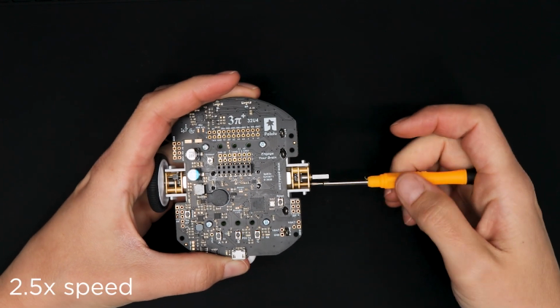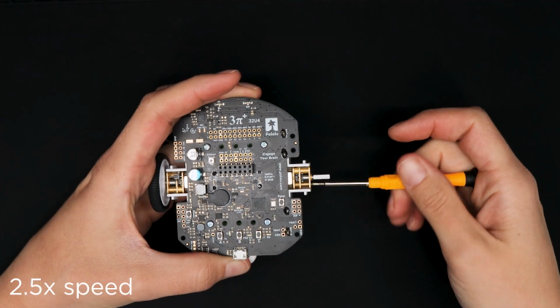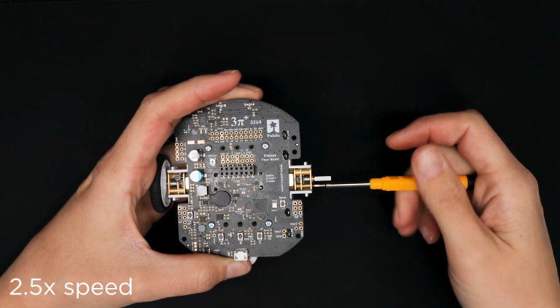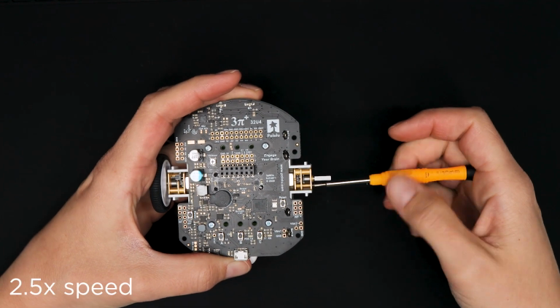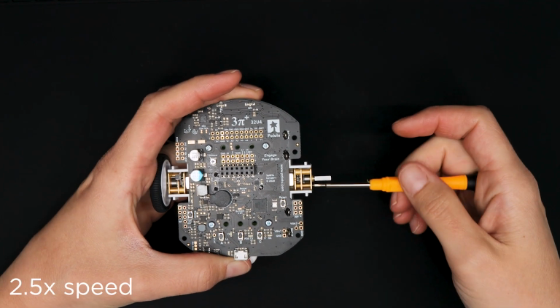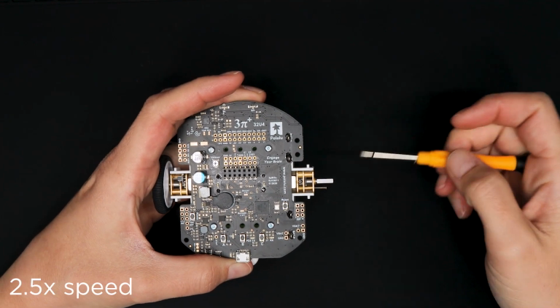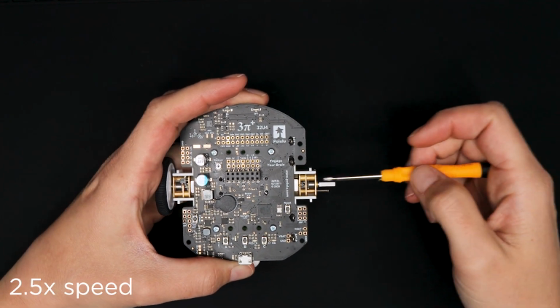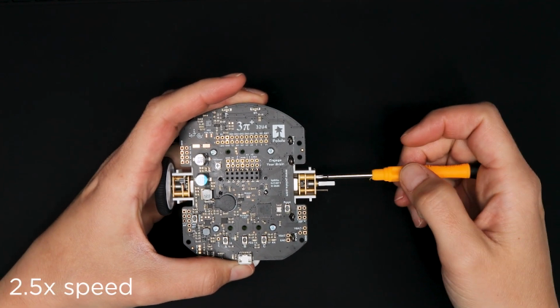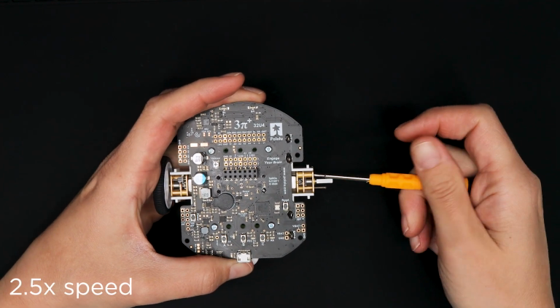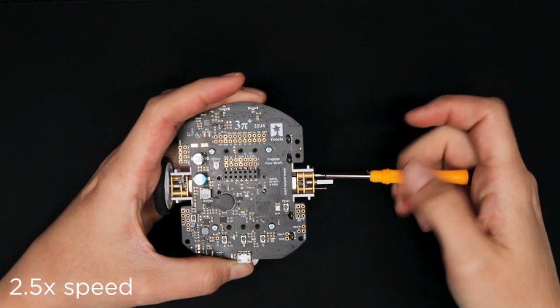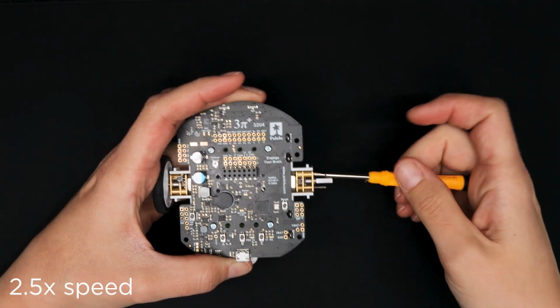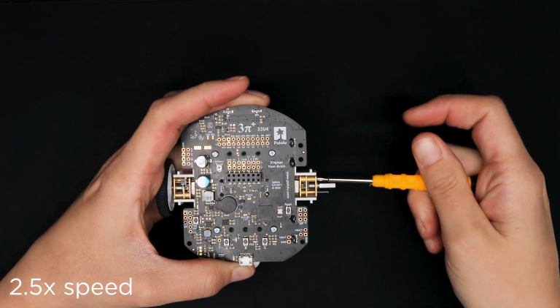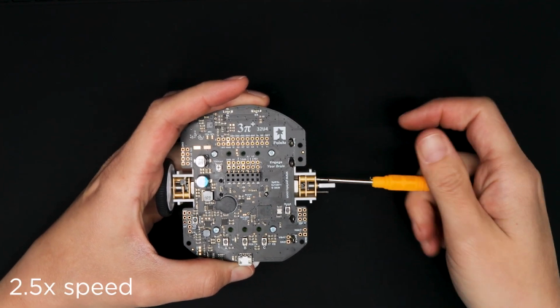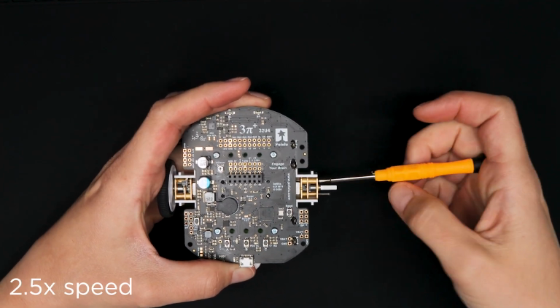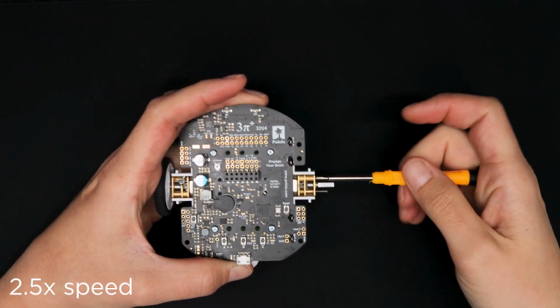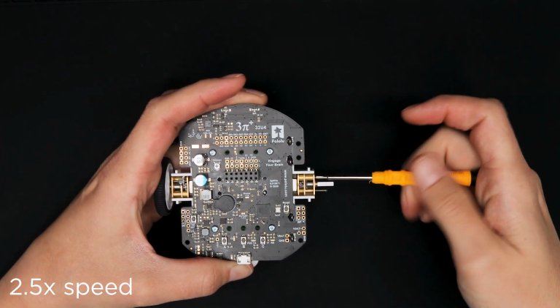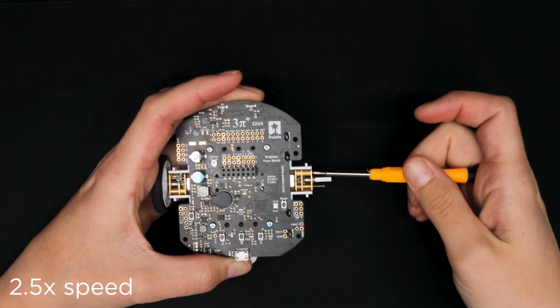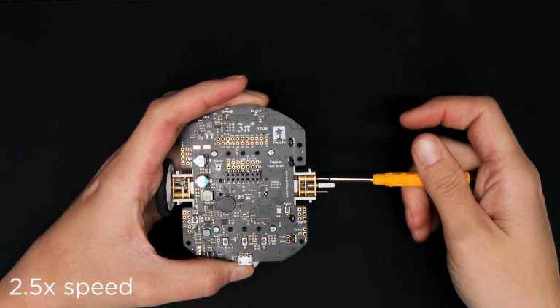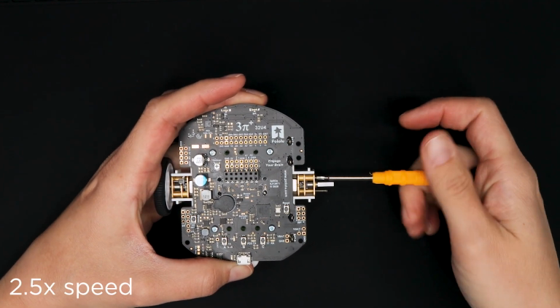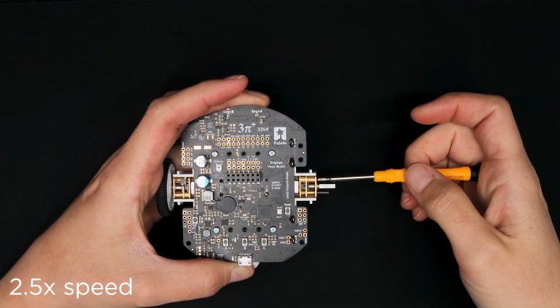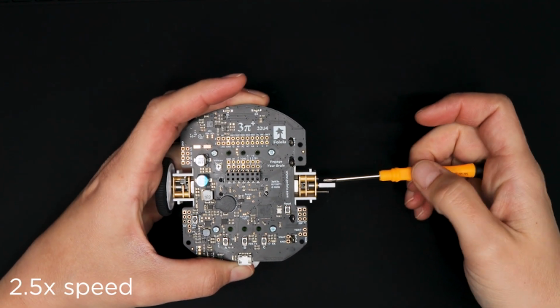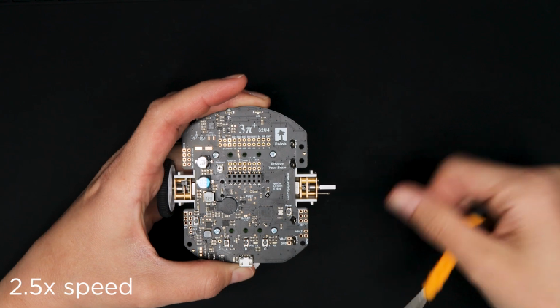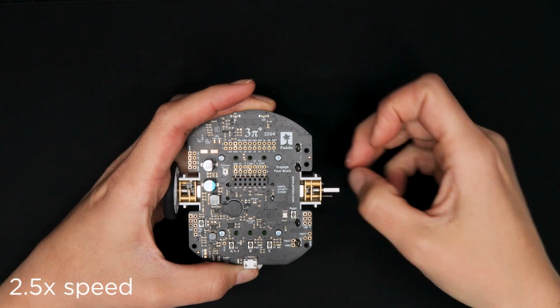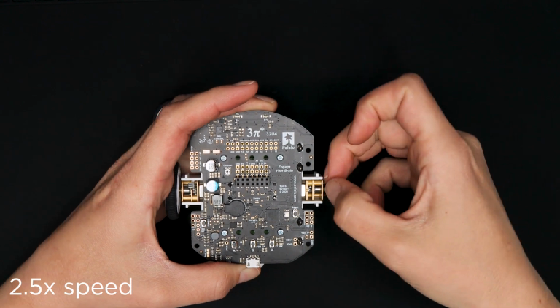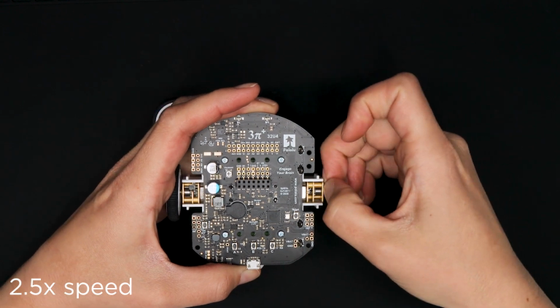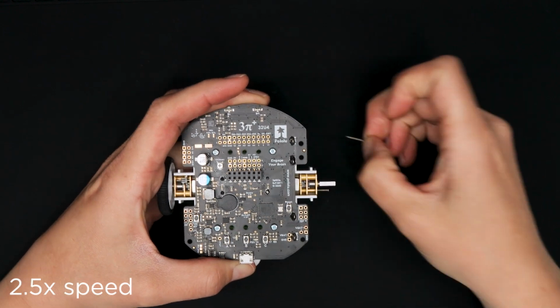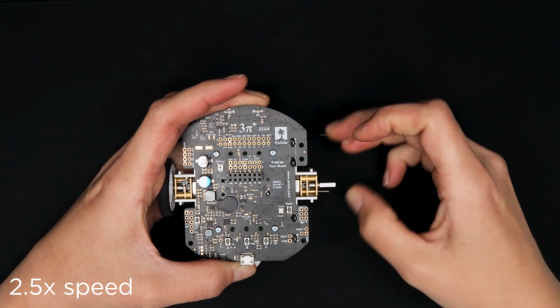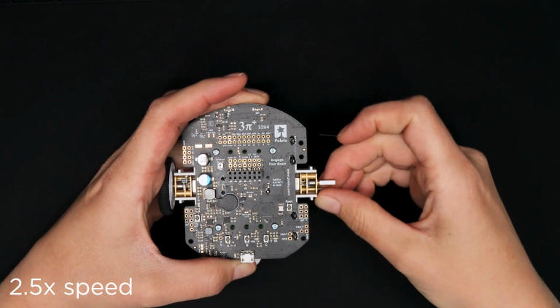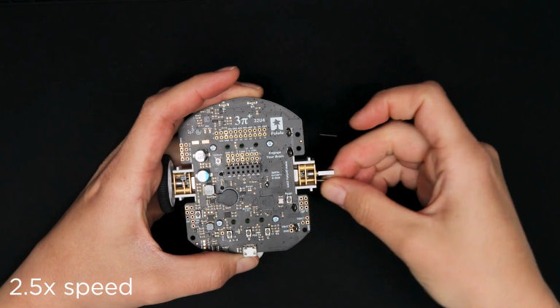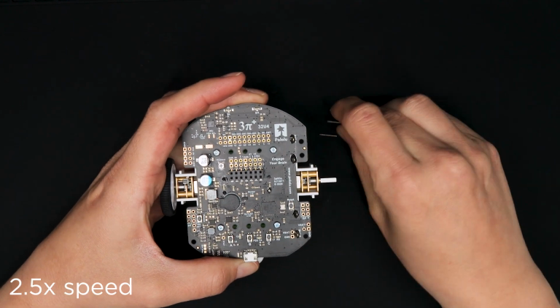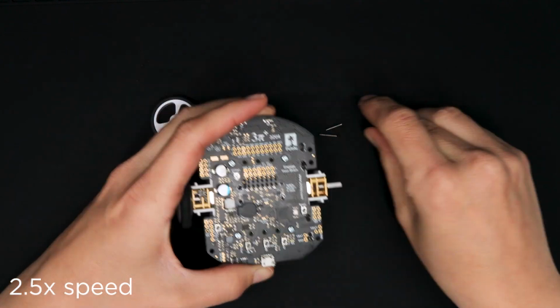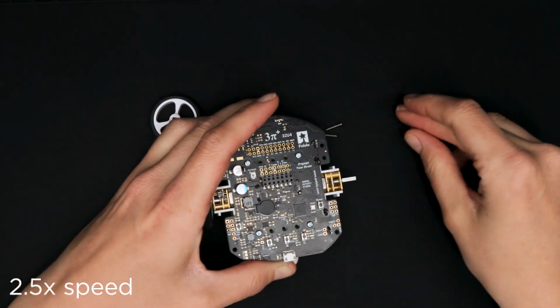Next, remove the two screws attaching the gearbox to the motor. Be careful here not to strip the screw heads.